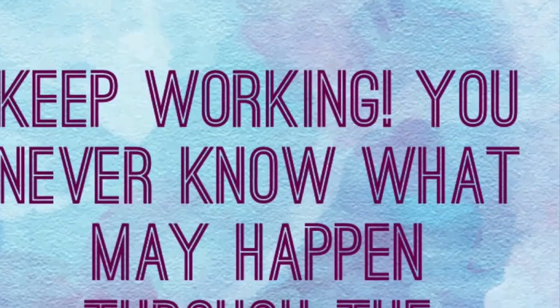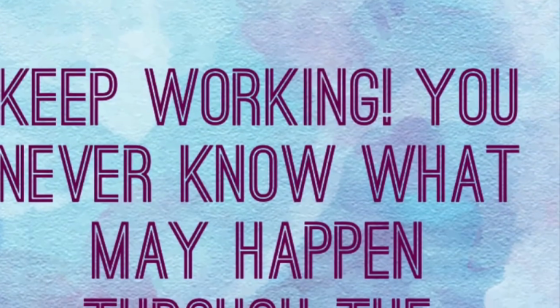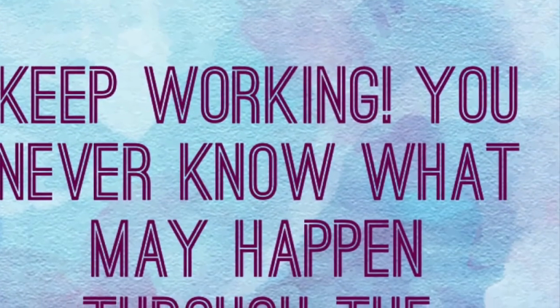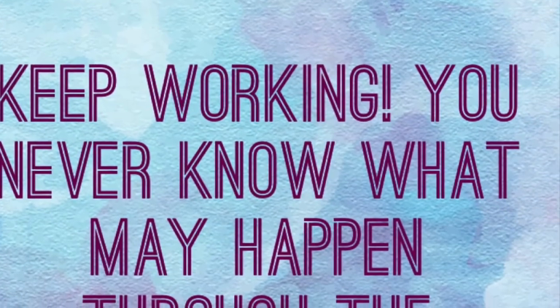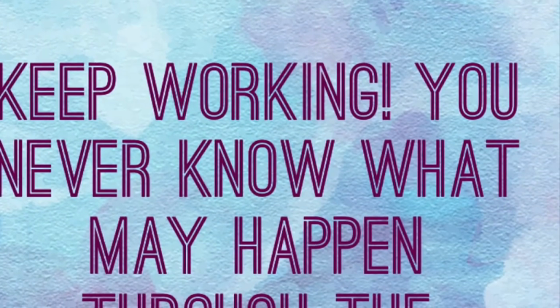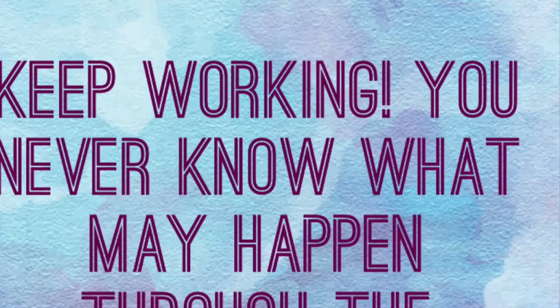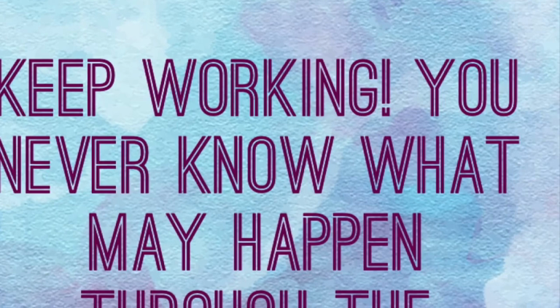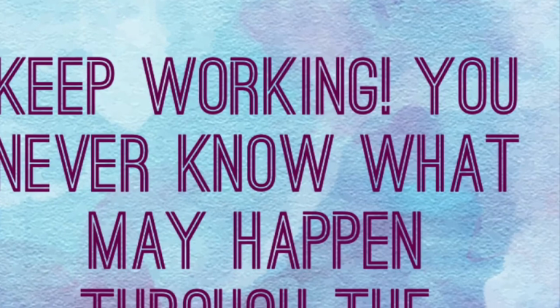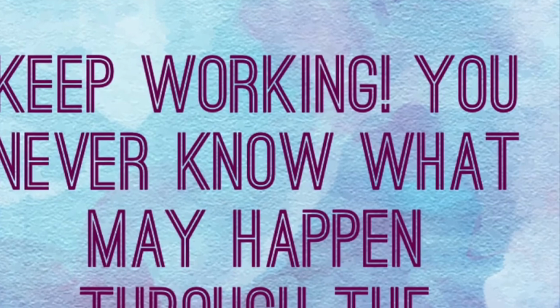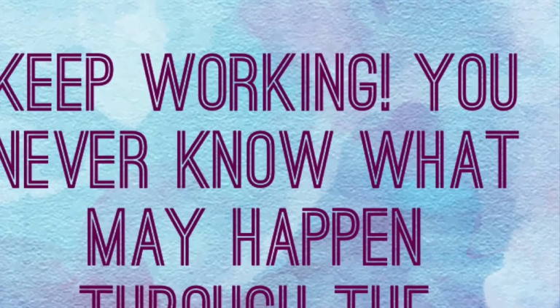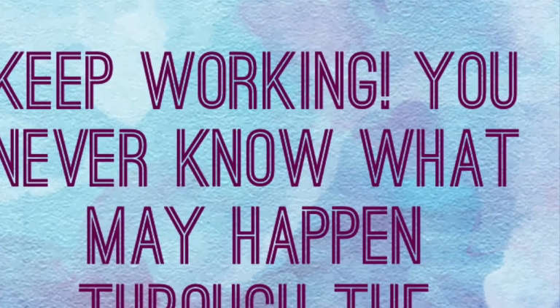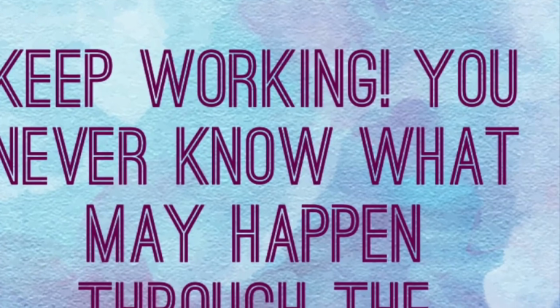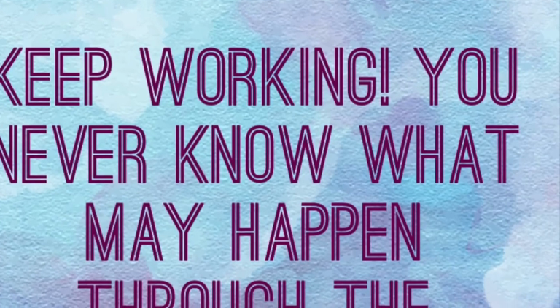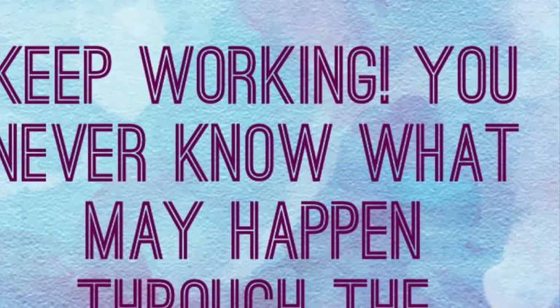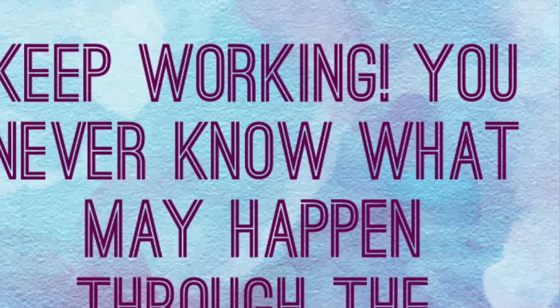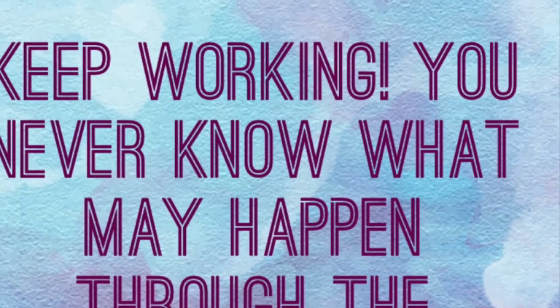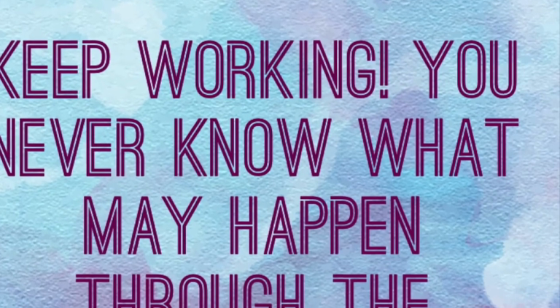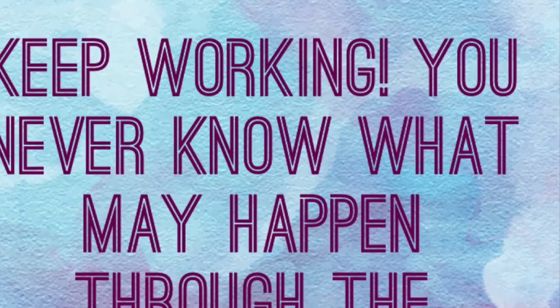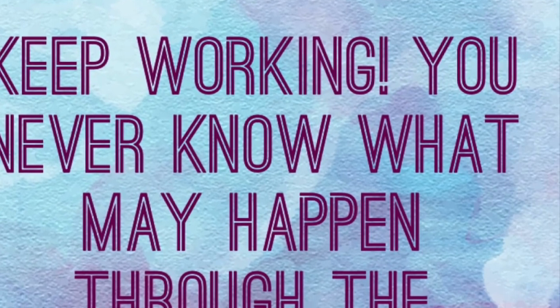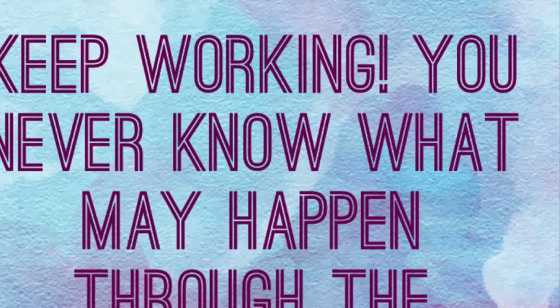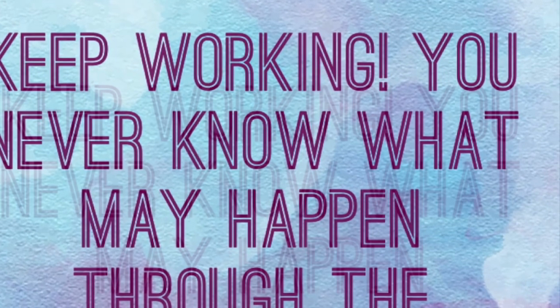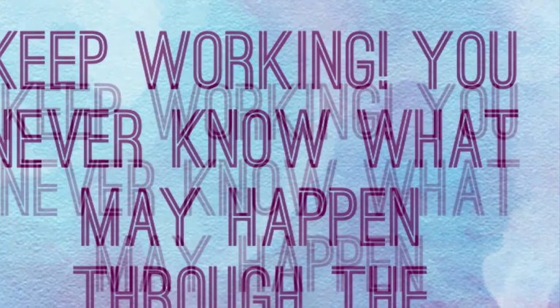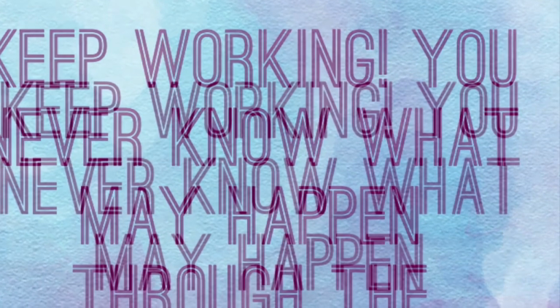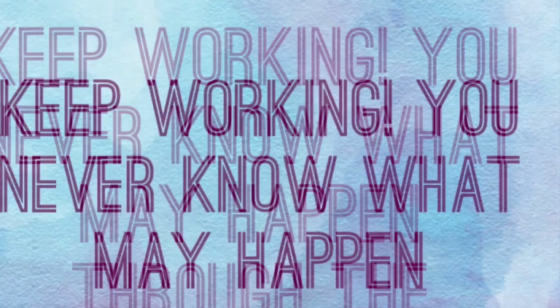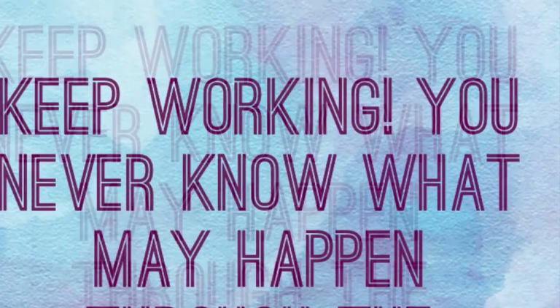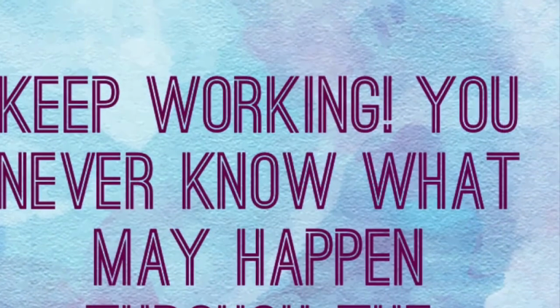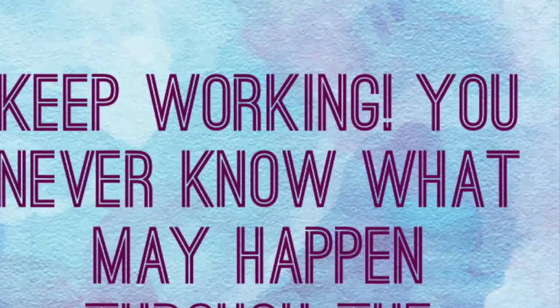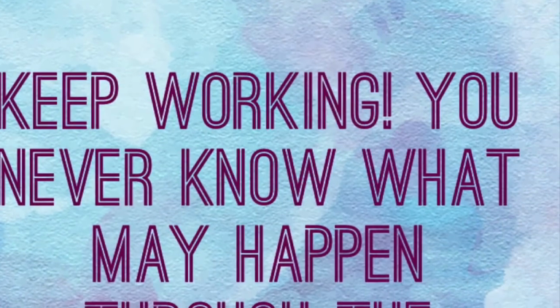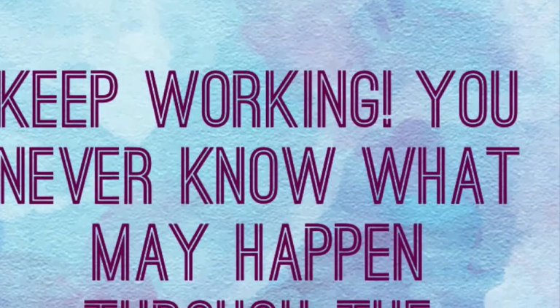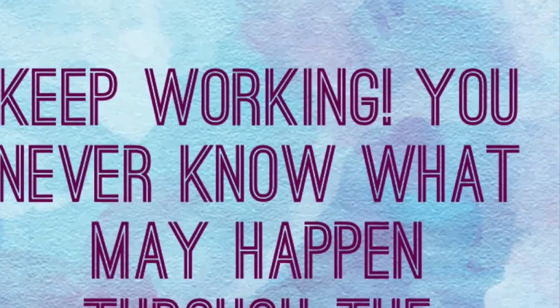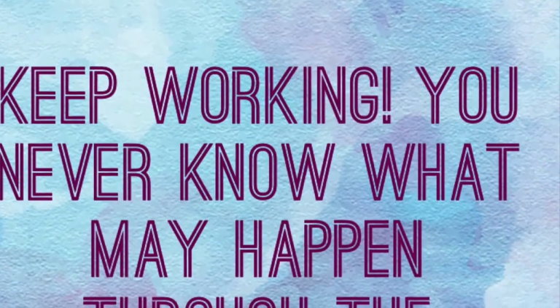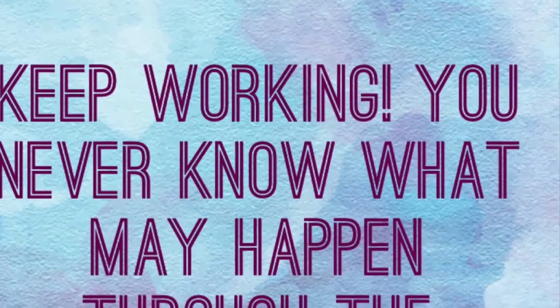It's okay to not like your art sometimes, but keep working. You never know what might happen through the process.